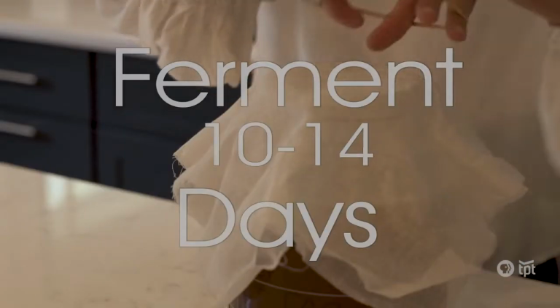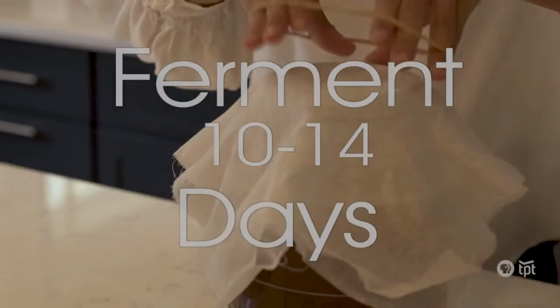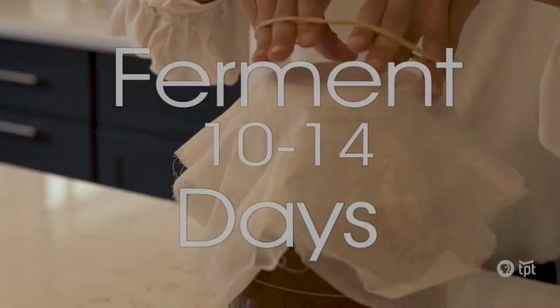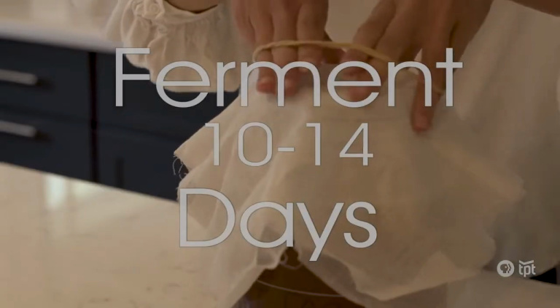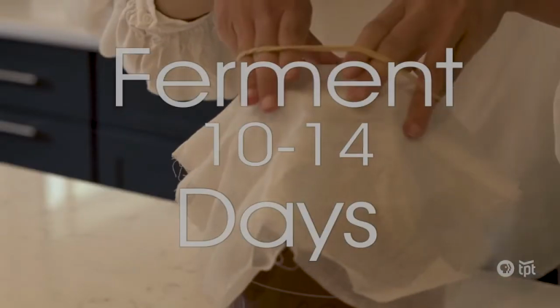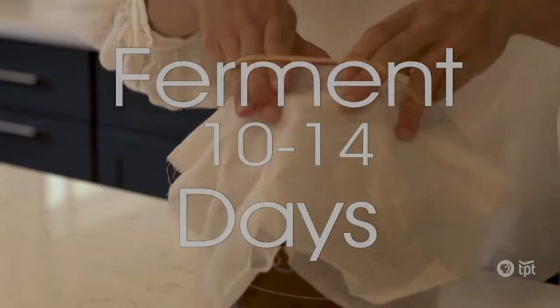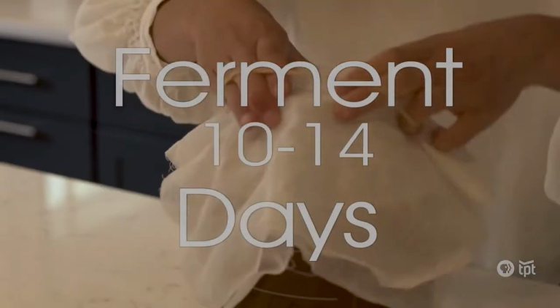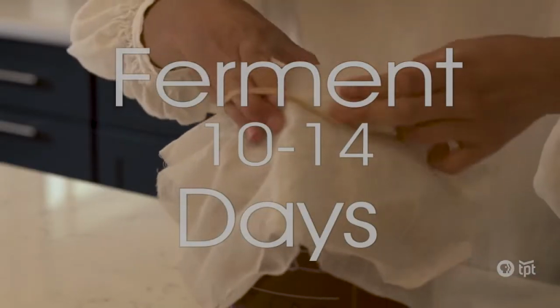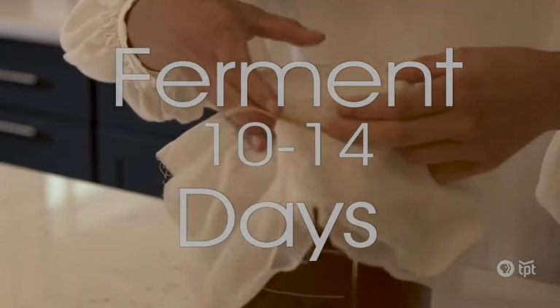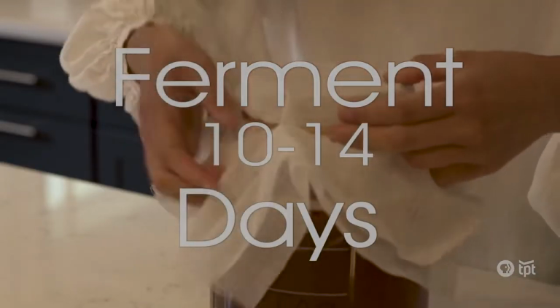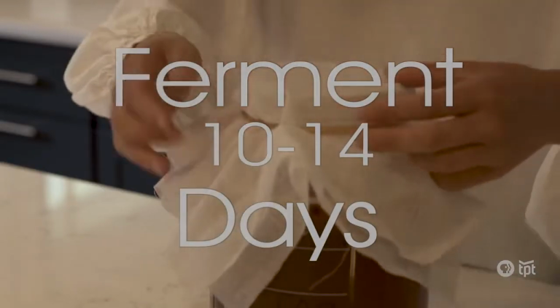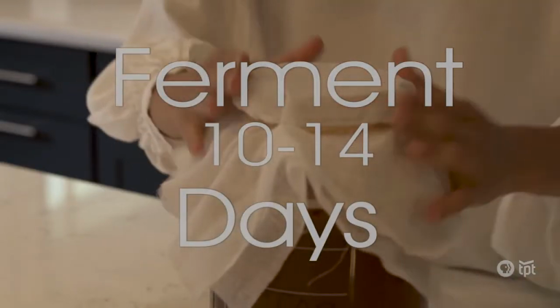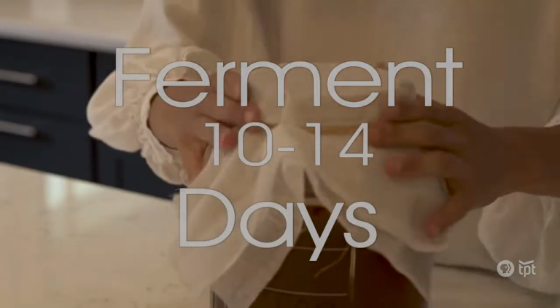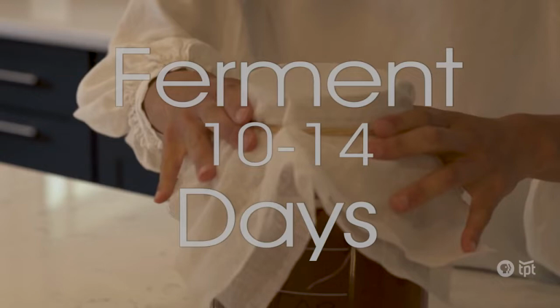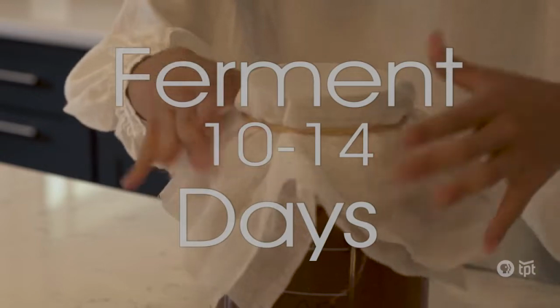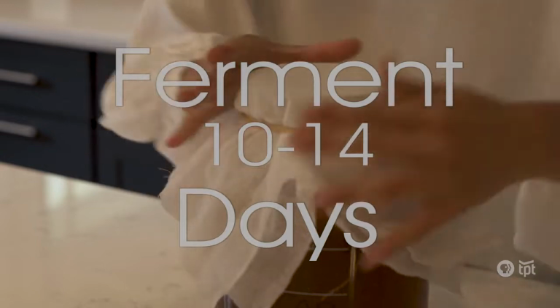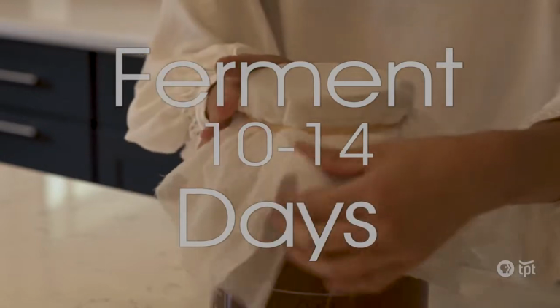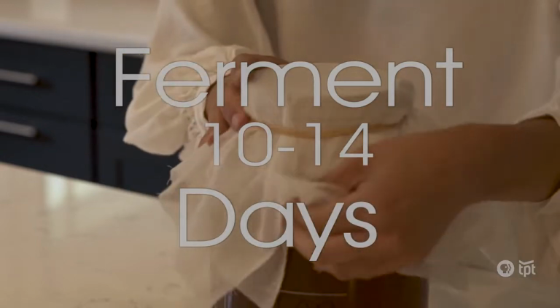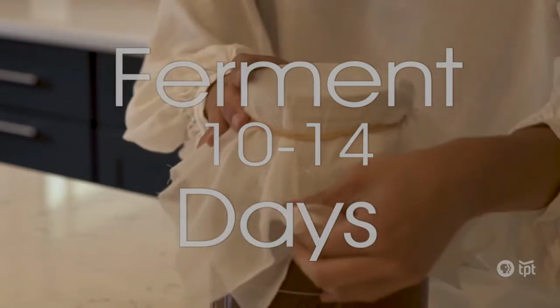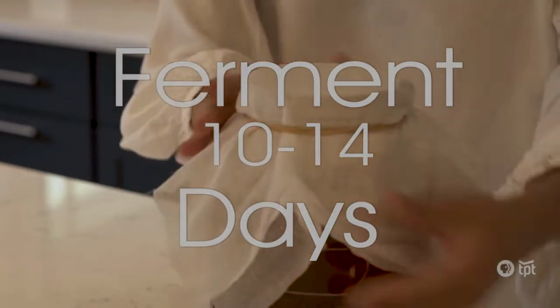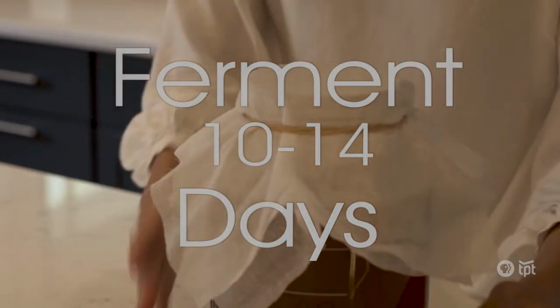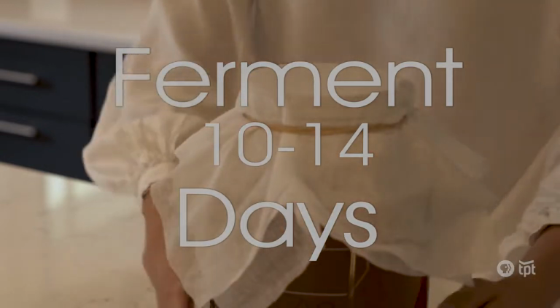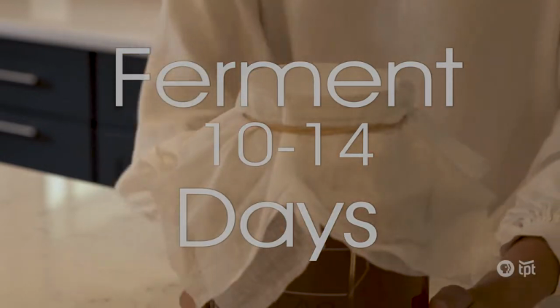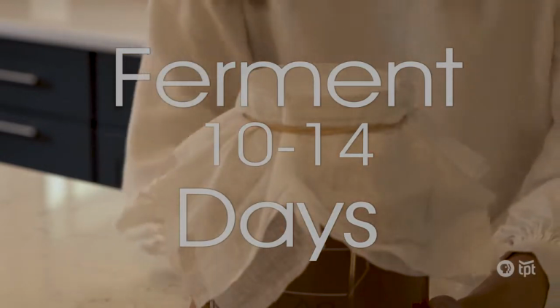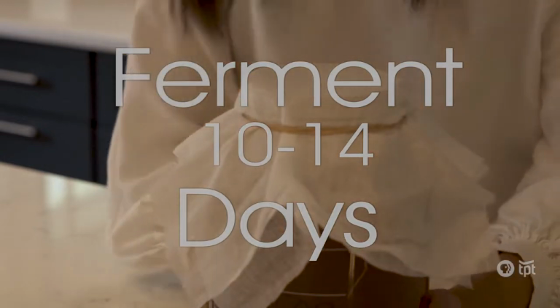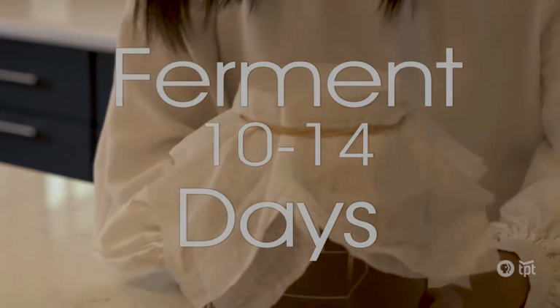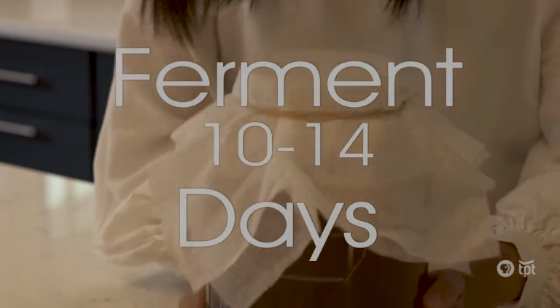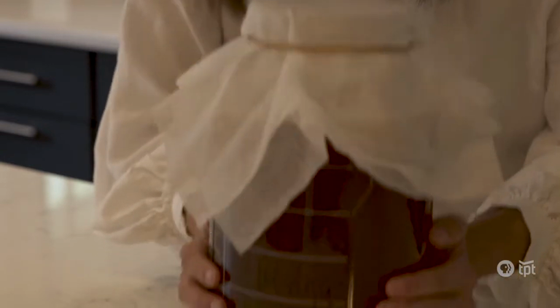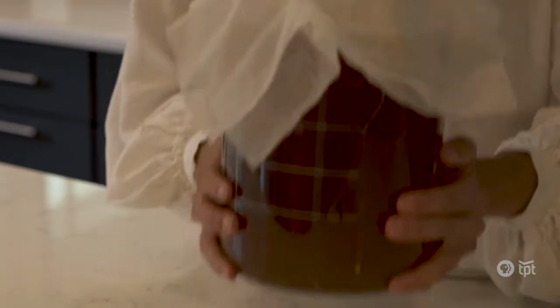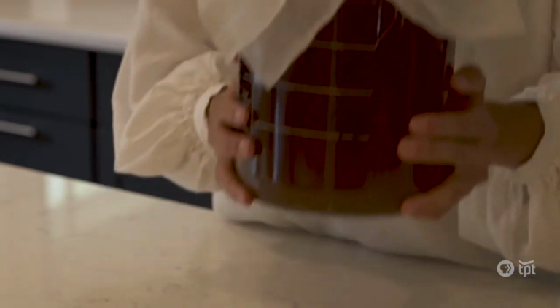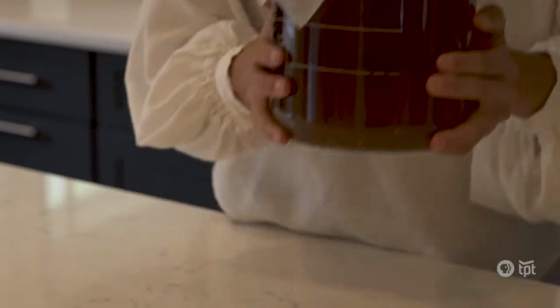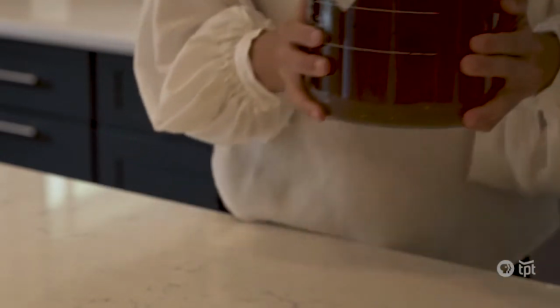Once I'm satisfied with the way it tastes, then I add in whatever flavorings I'm going to put in.